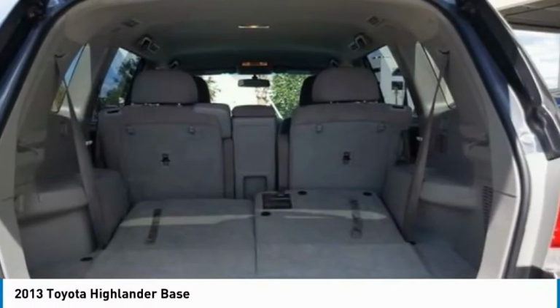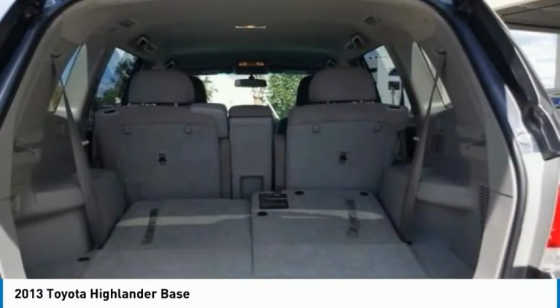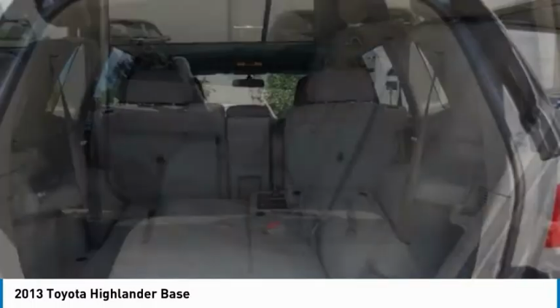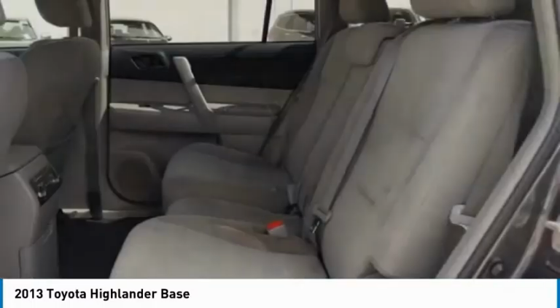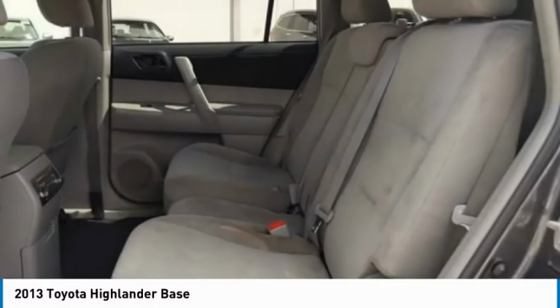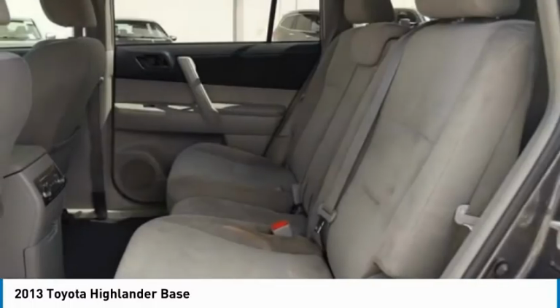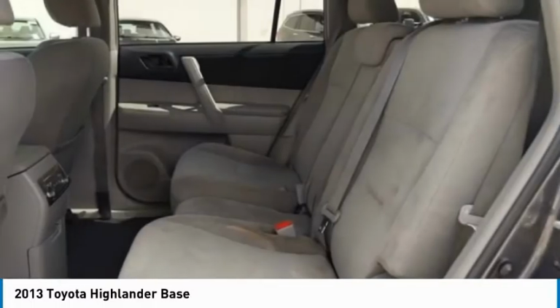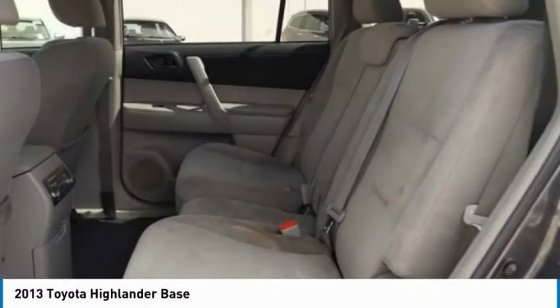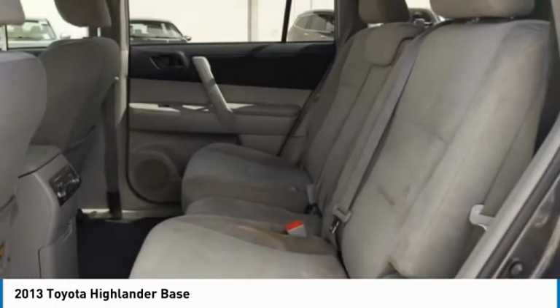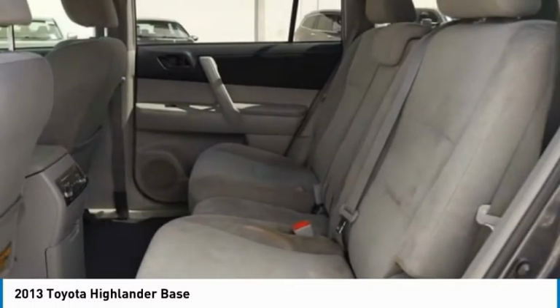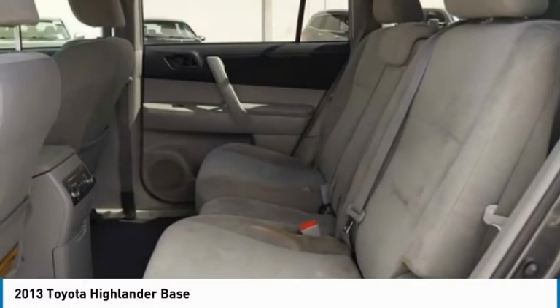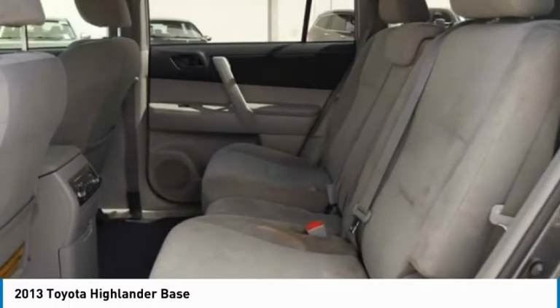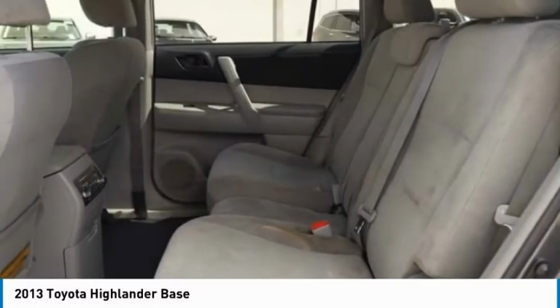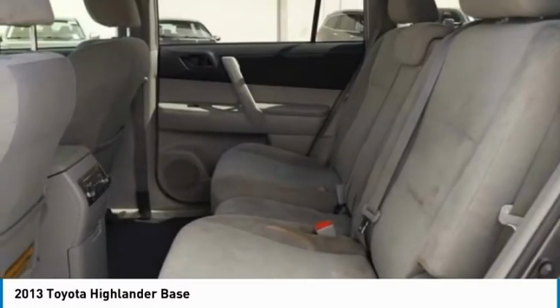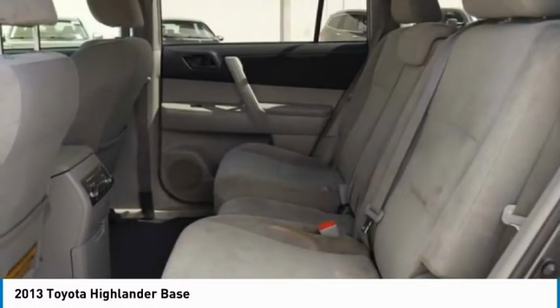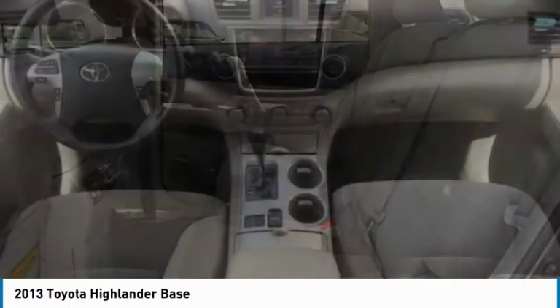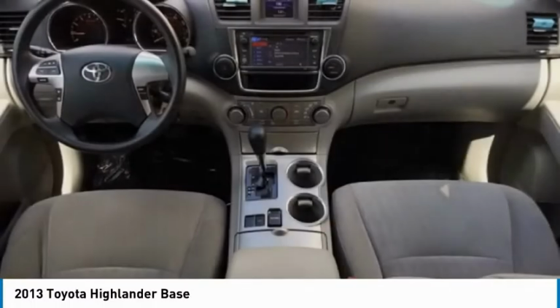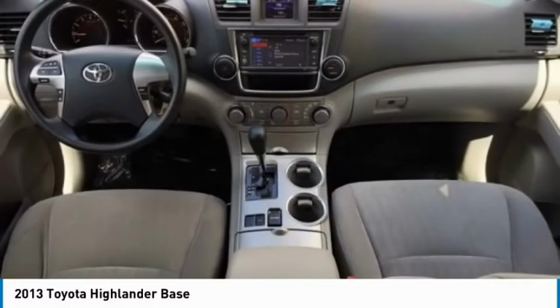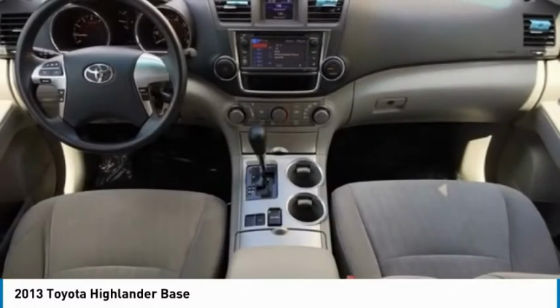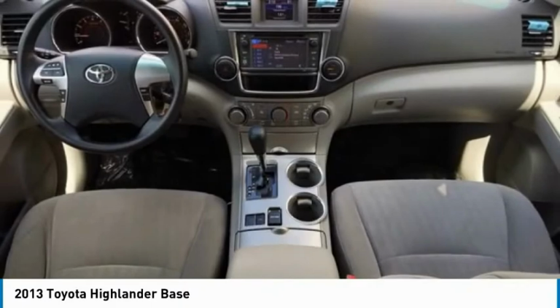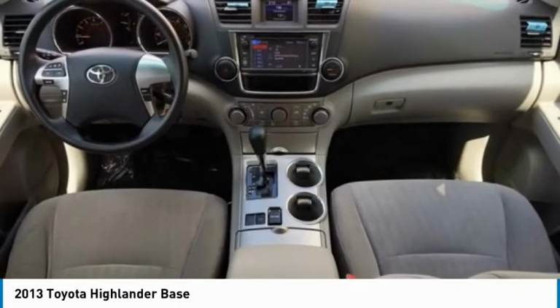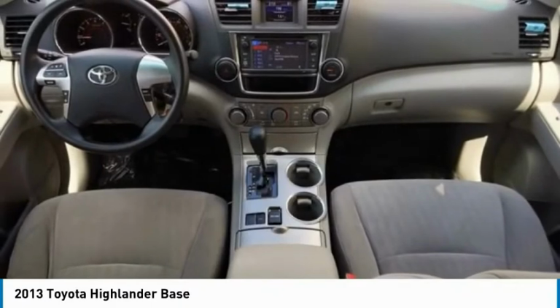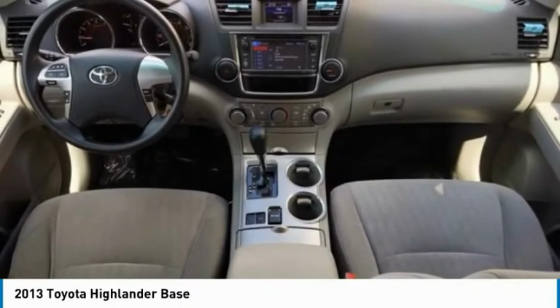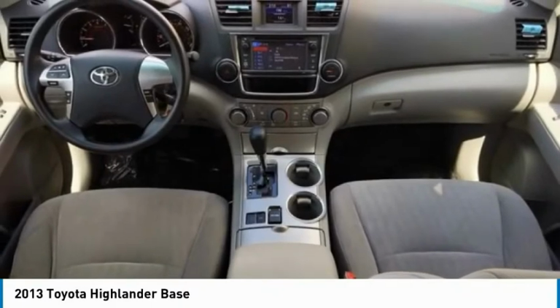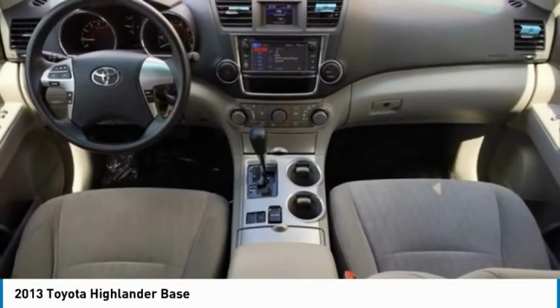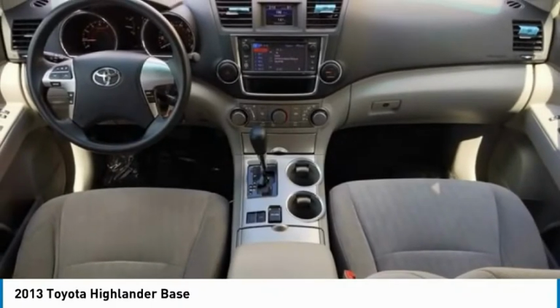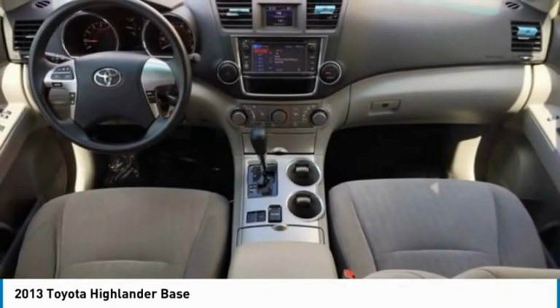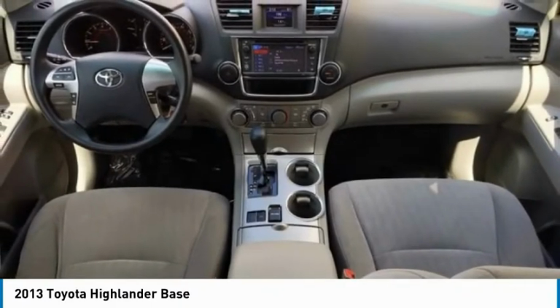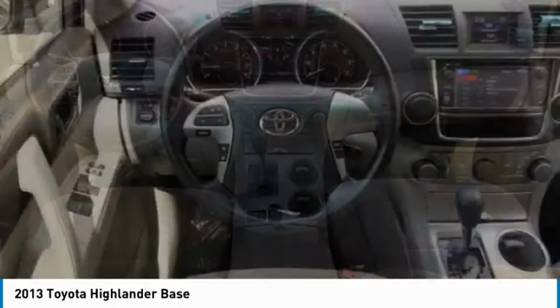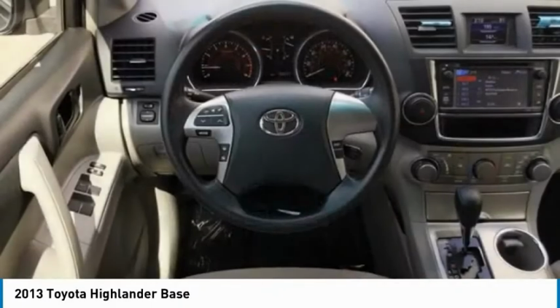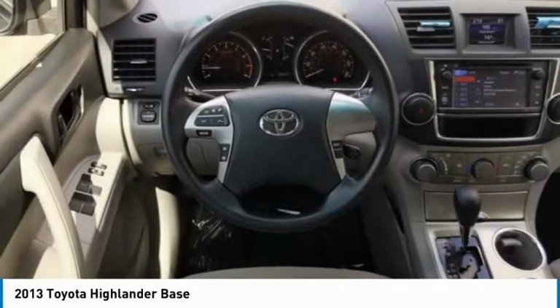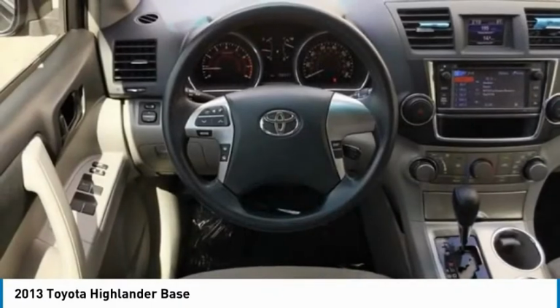Additional features include privacy glass. A vehicle like this doesn't come along every day — come in and get it before someone else does.